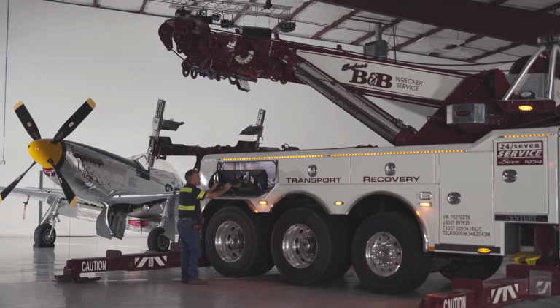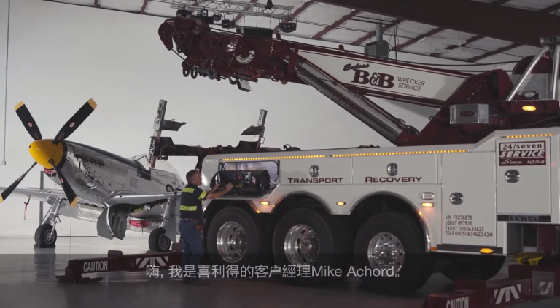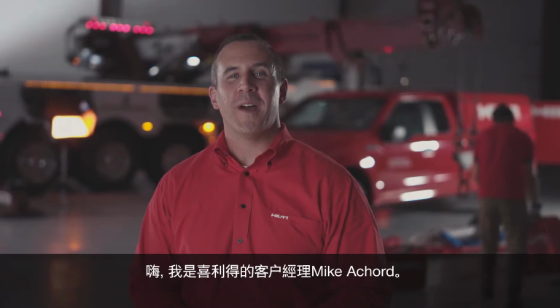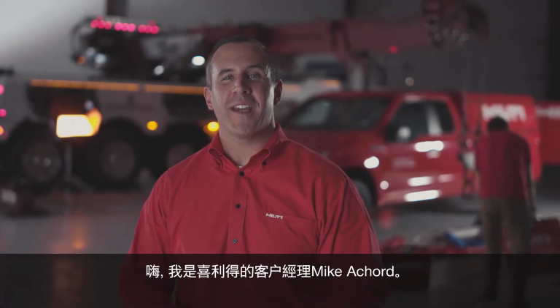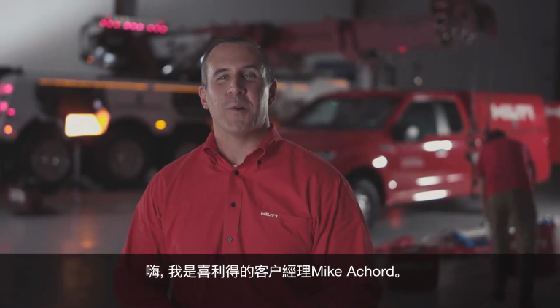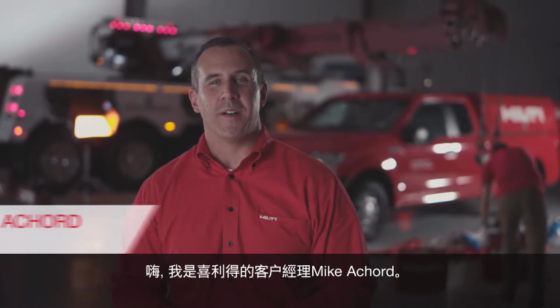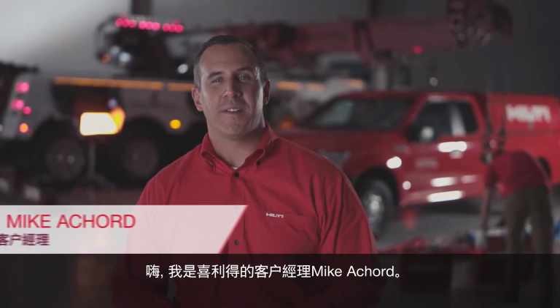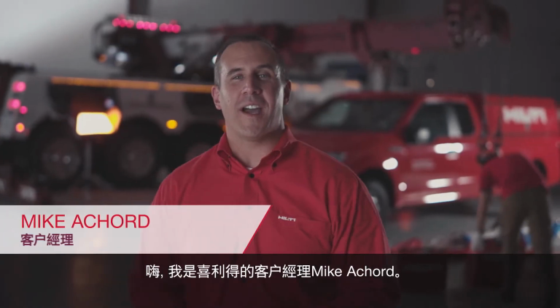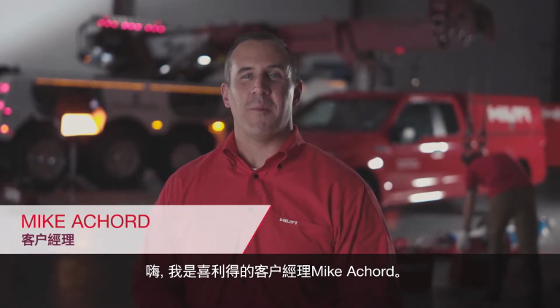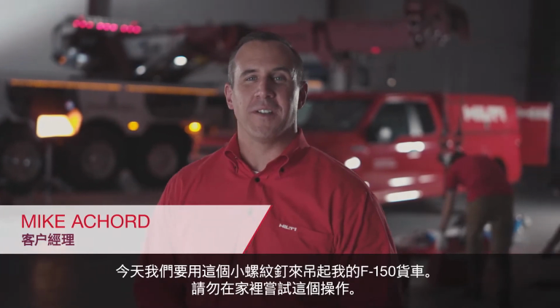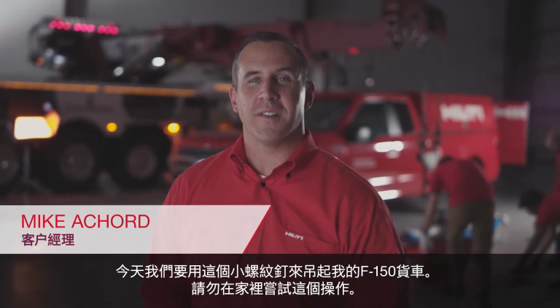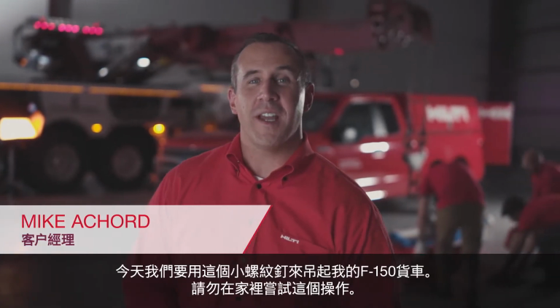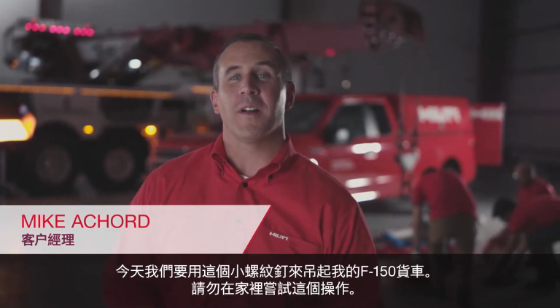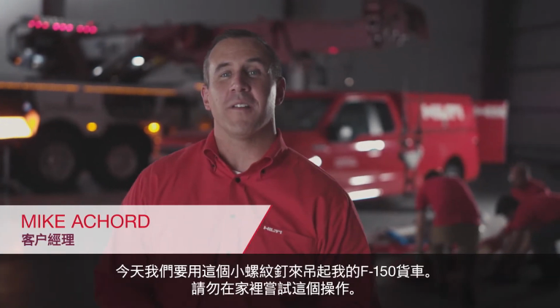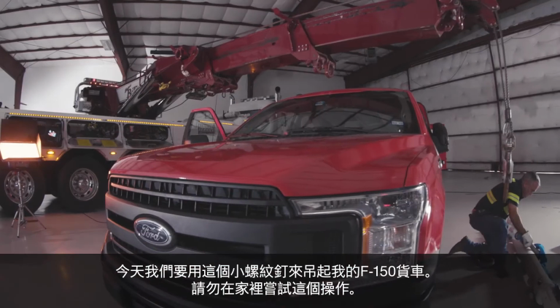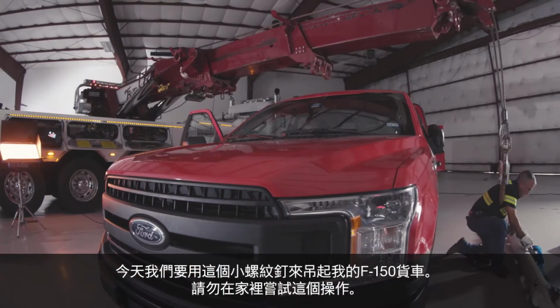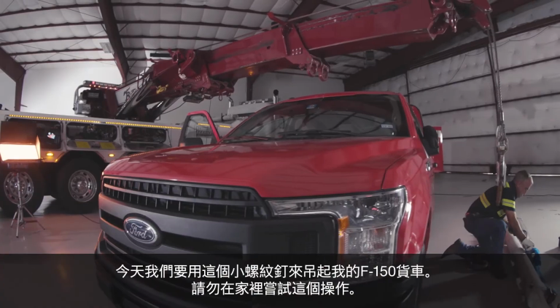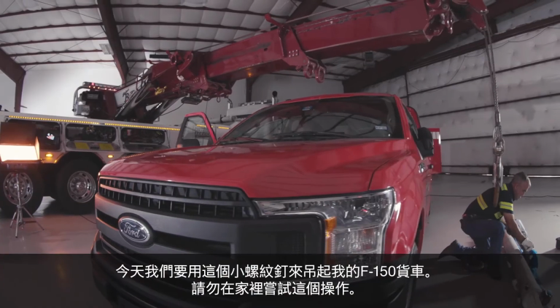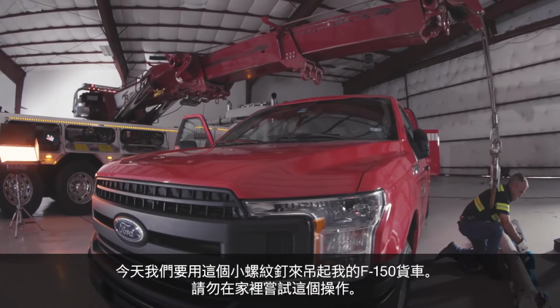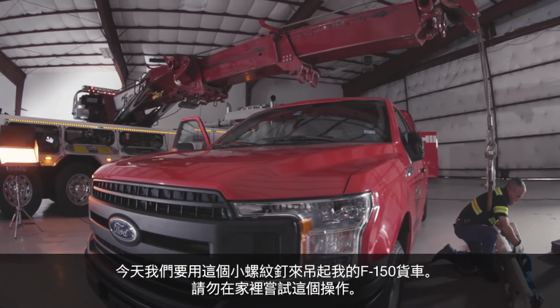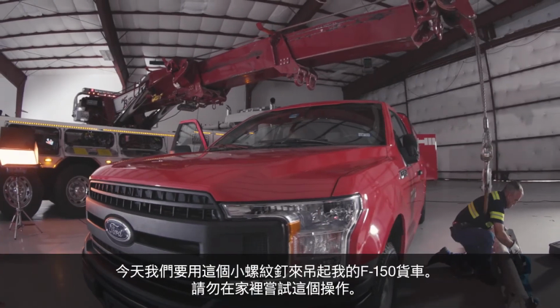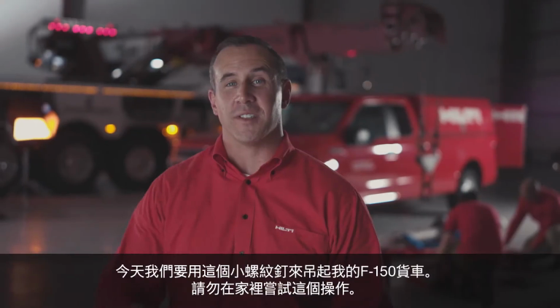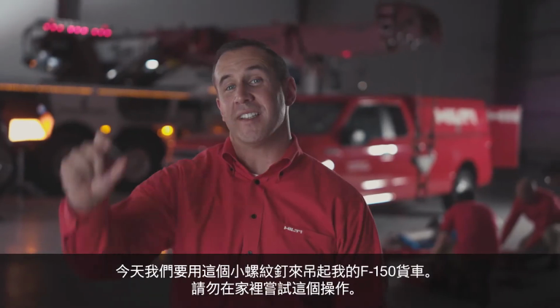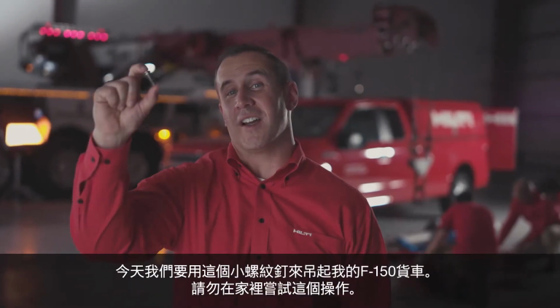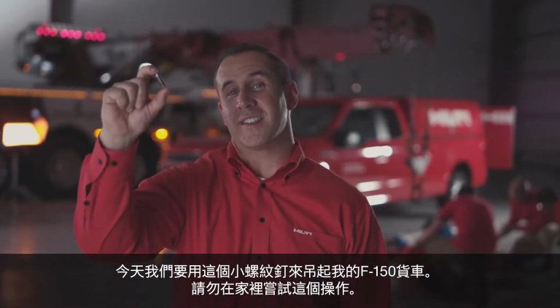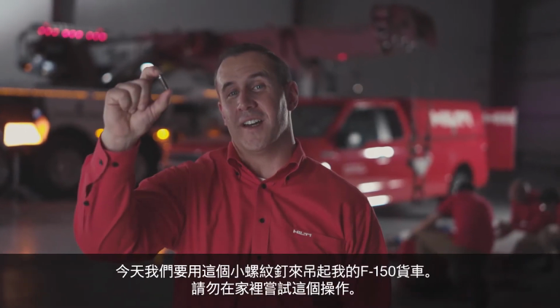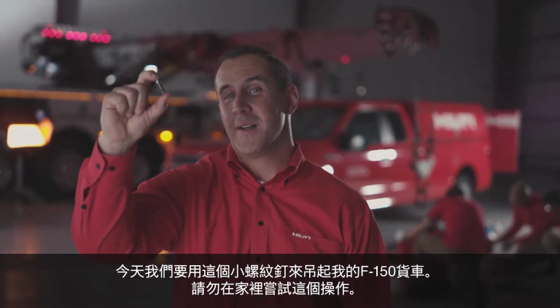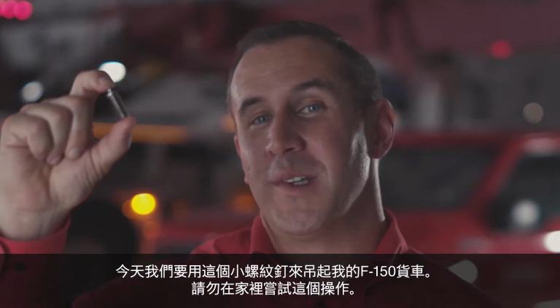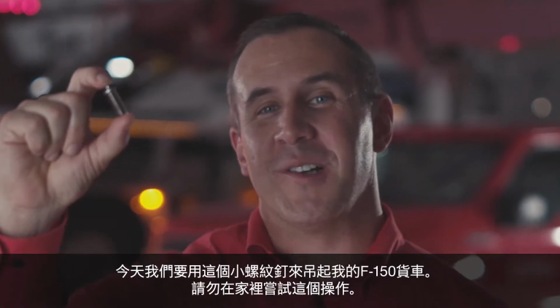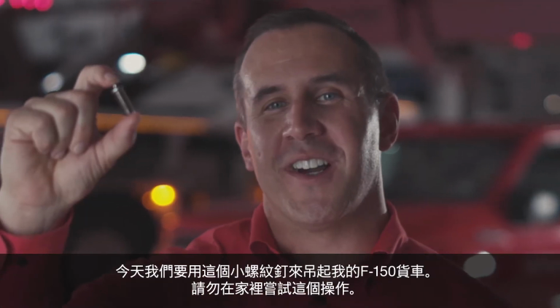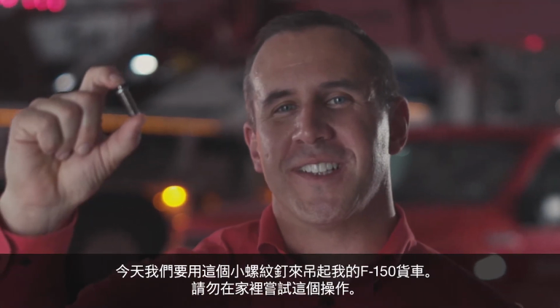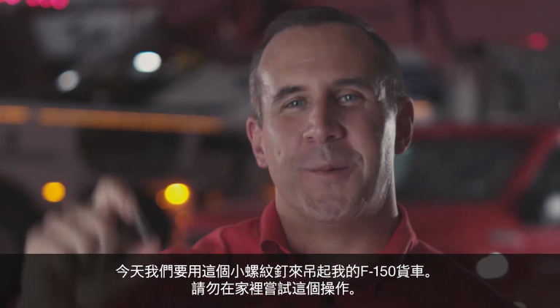Hi, I'm Mike Acord, Hilti Account Manager, and today we're going to lift my F-150 pickup truck using this tiny stud. Please don't try this at home.